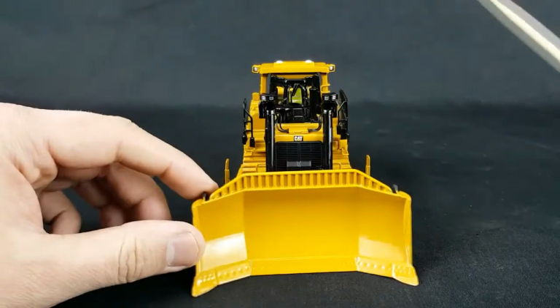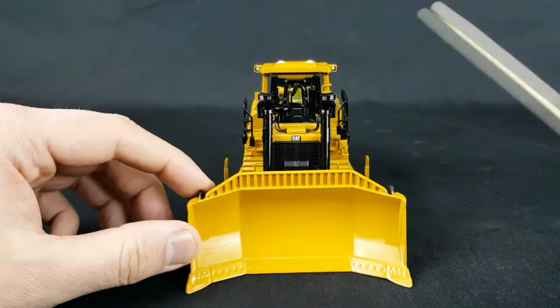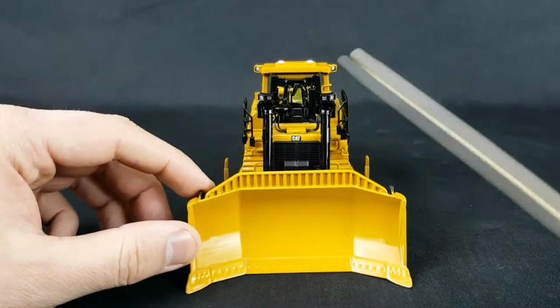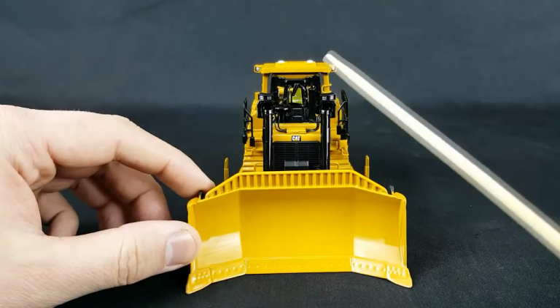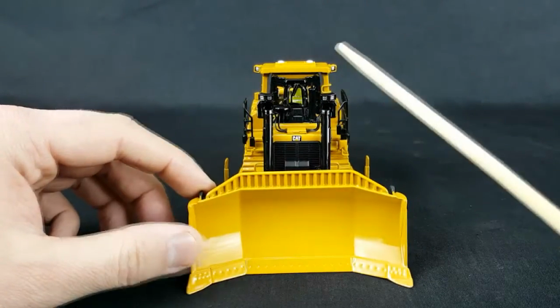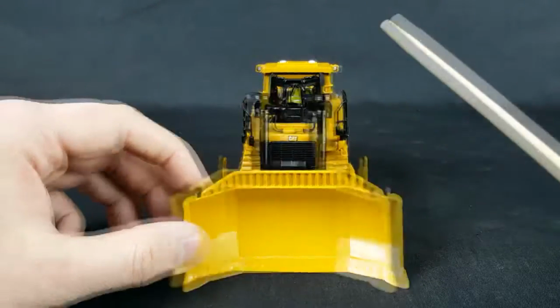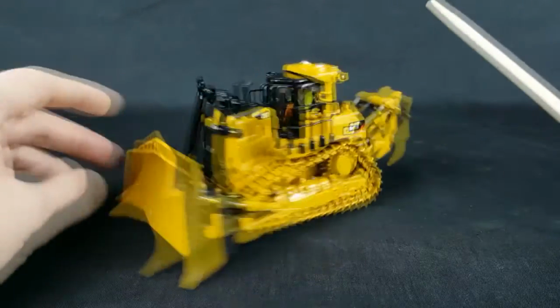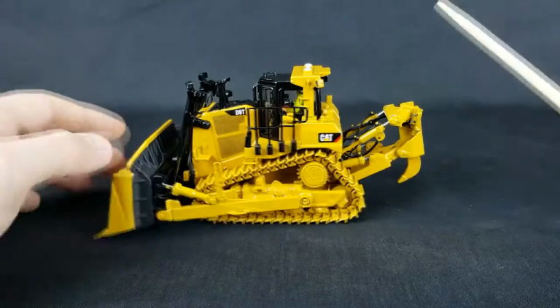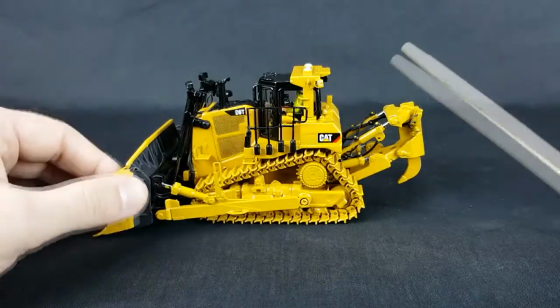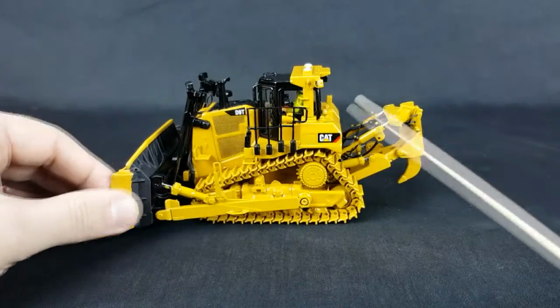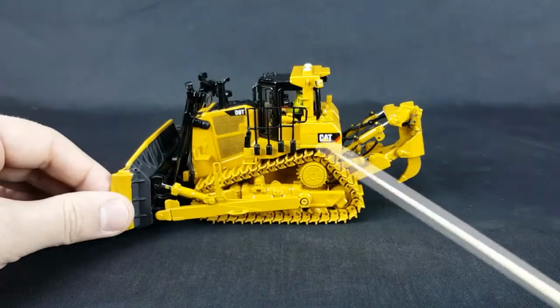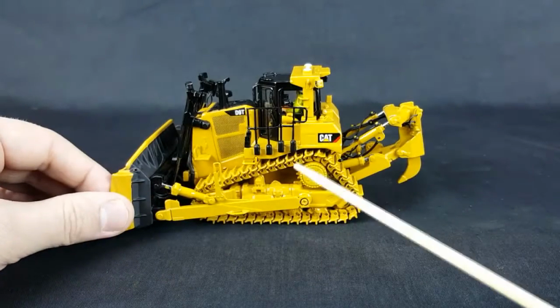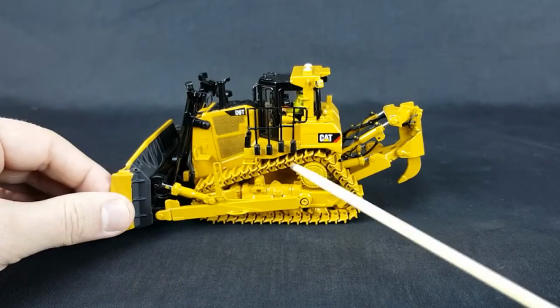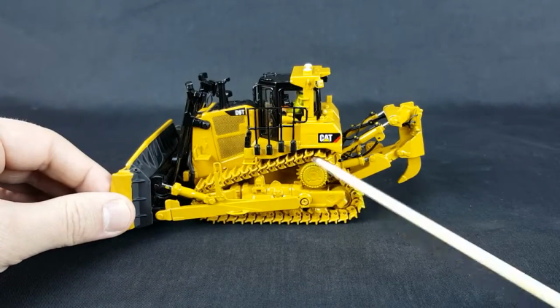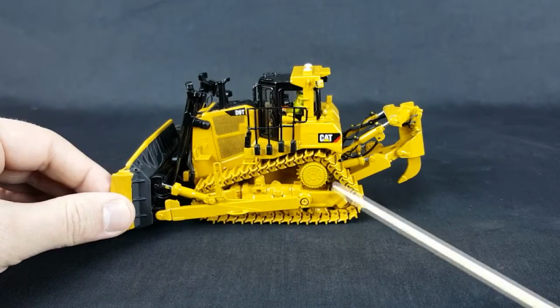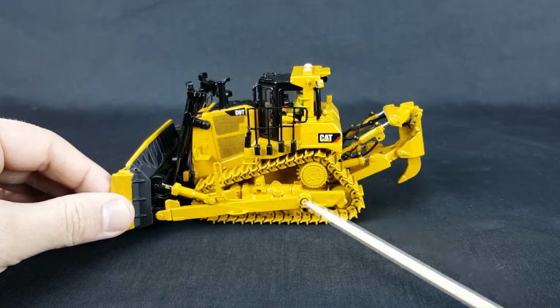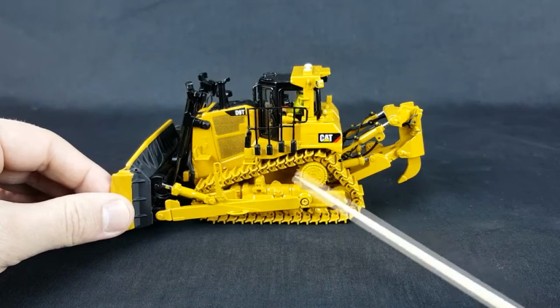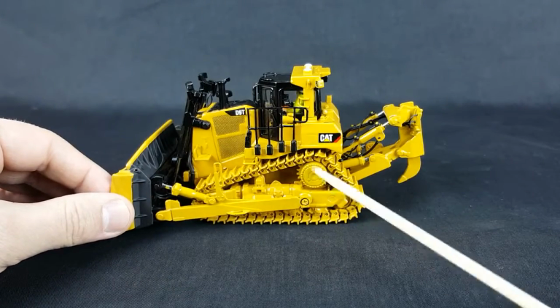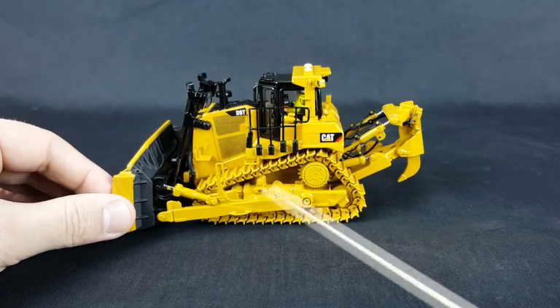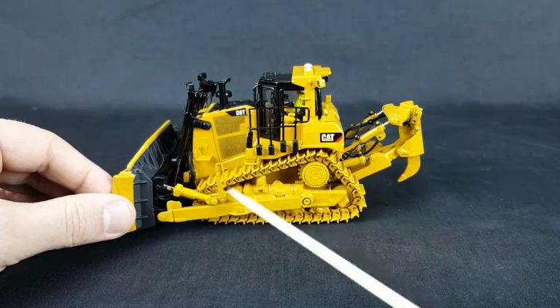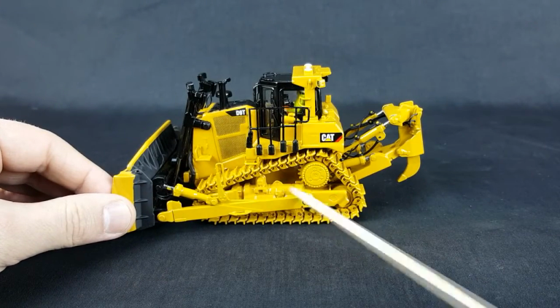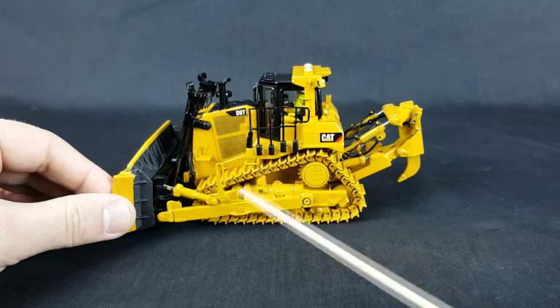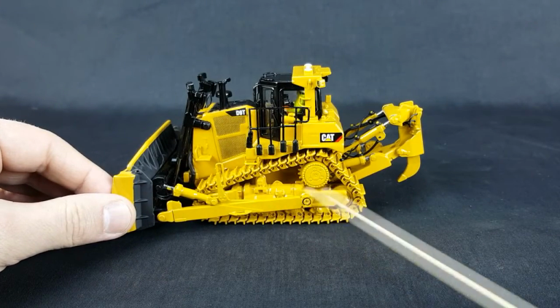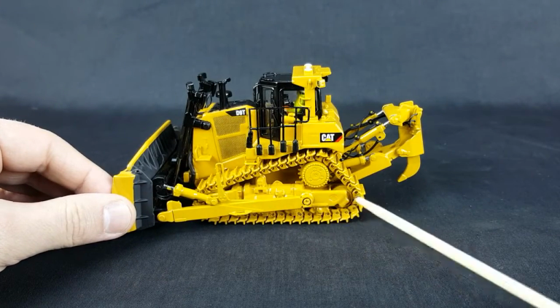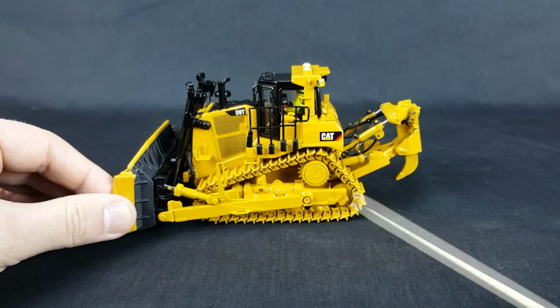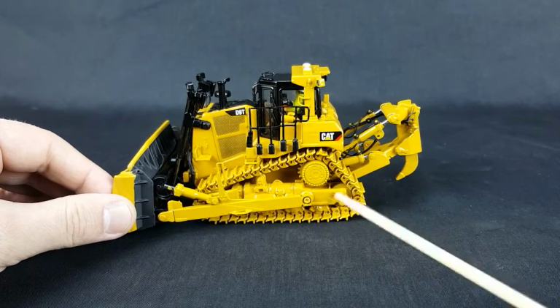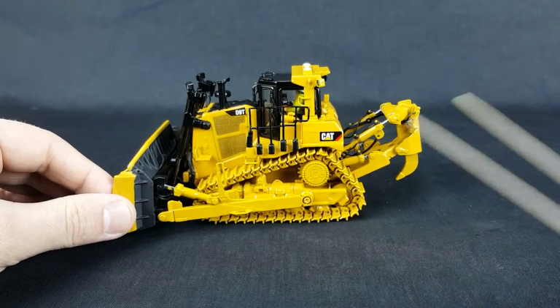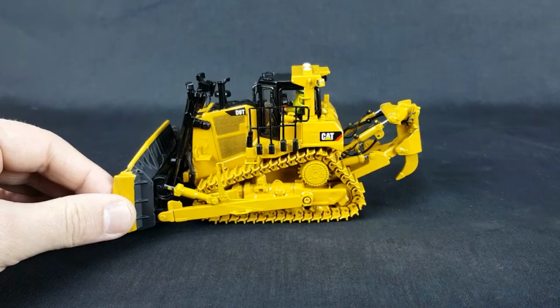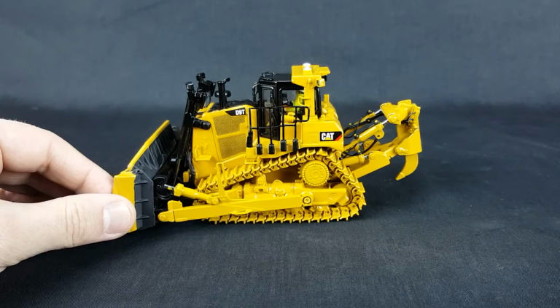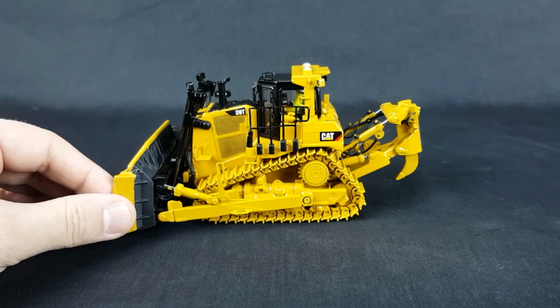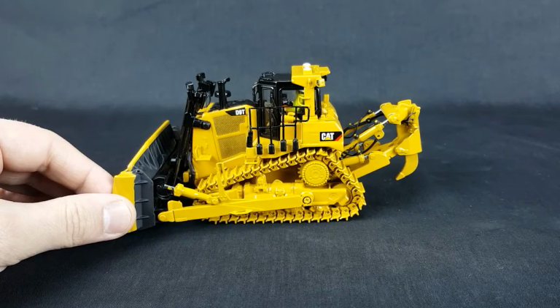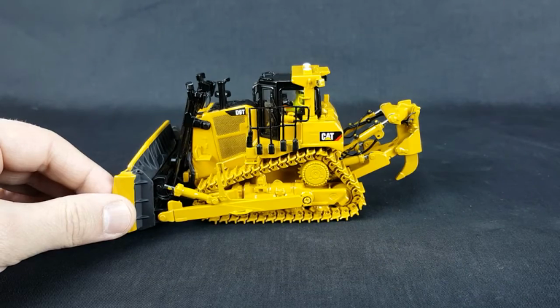Headlights are good. The sprocket right here is even painted, as well as the rest of the driveline in here. That's awesome.